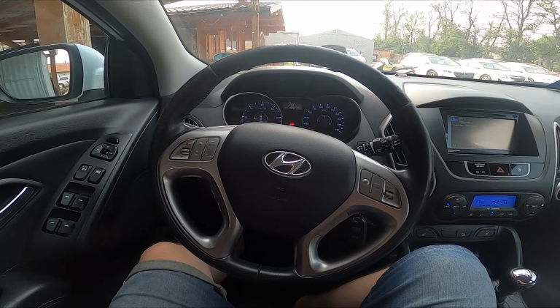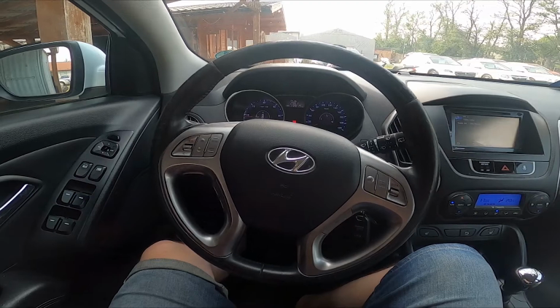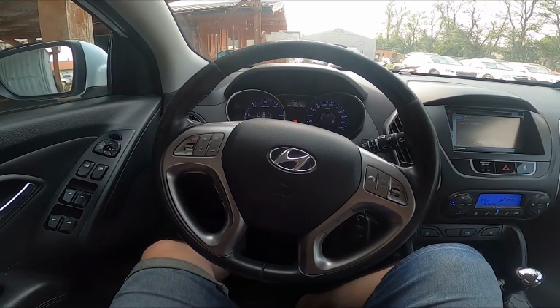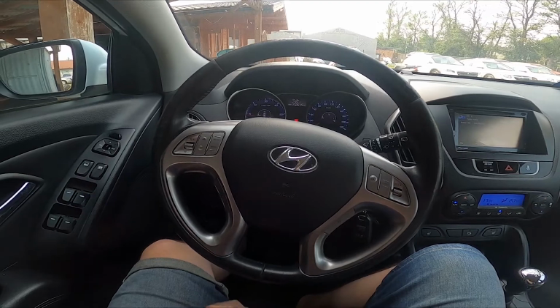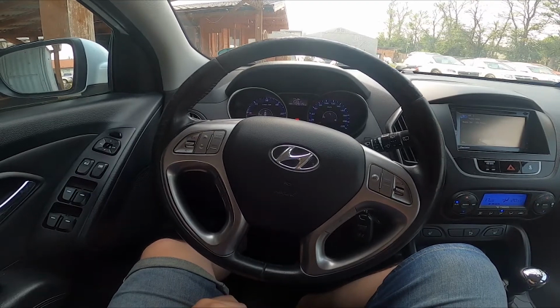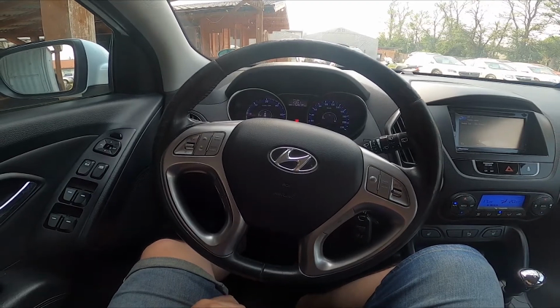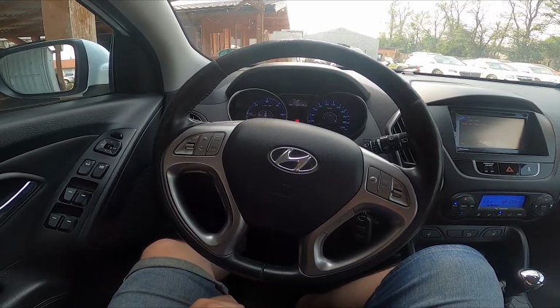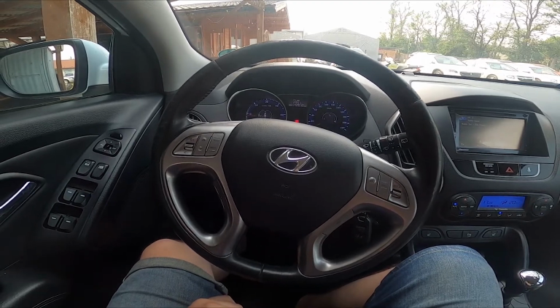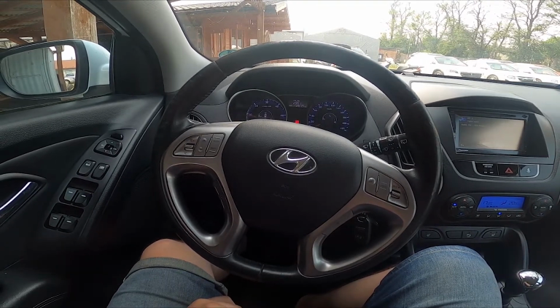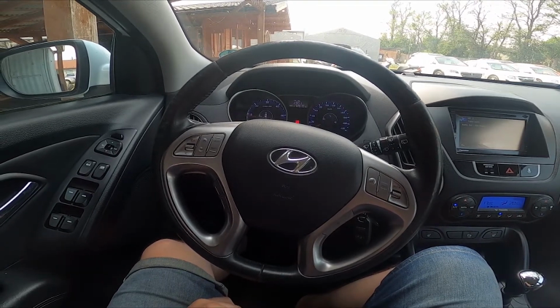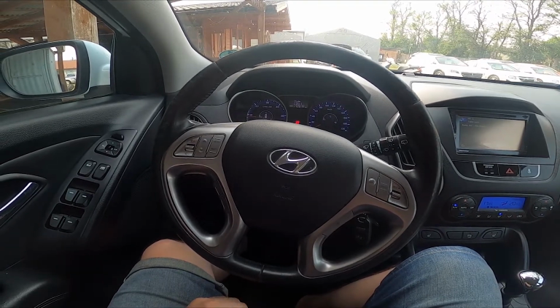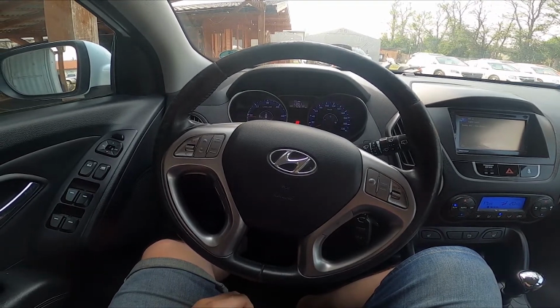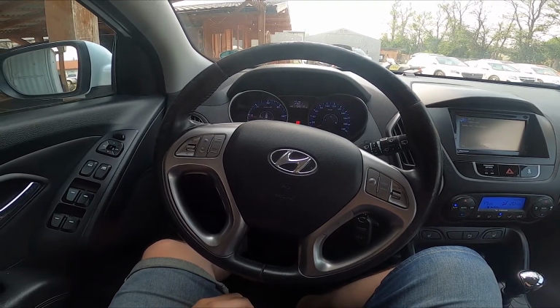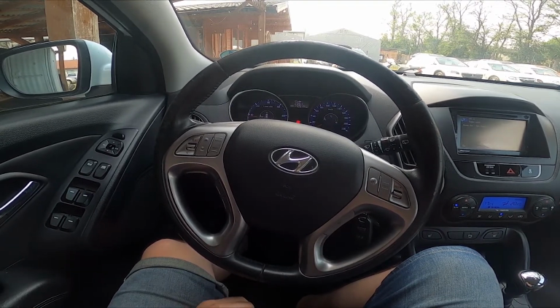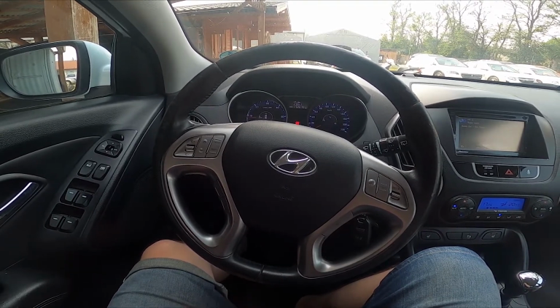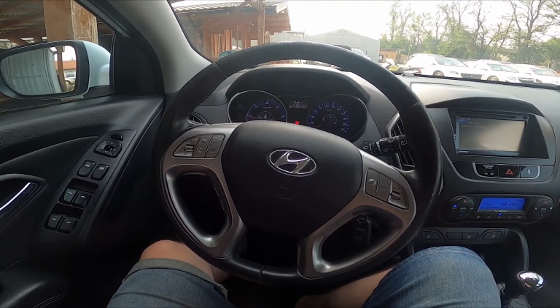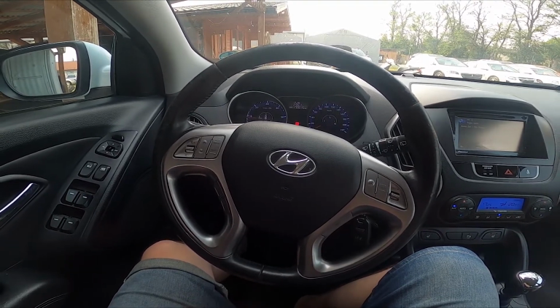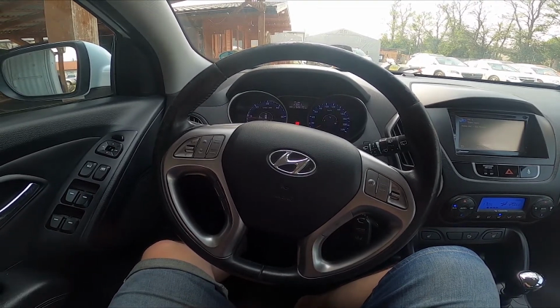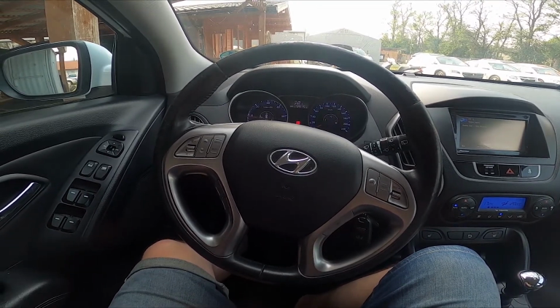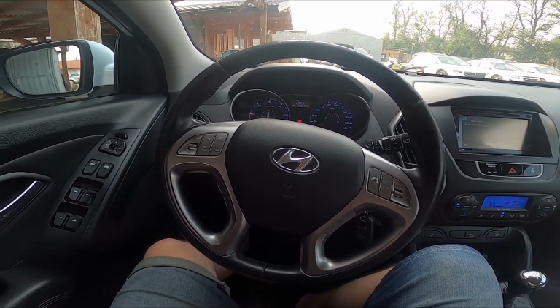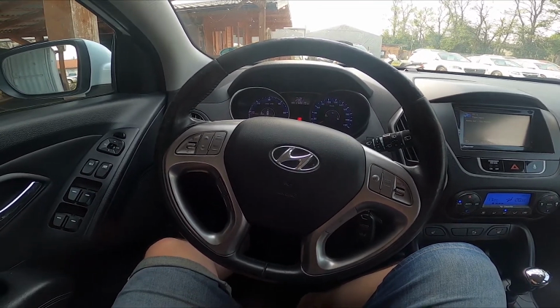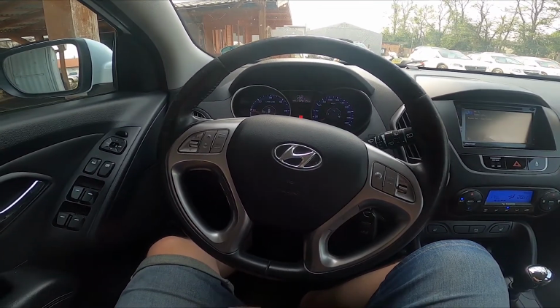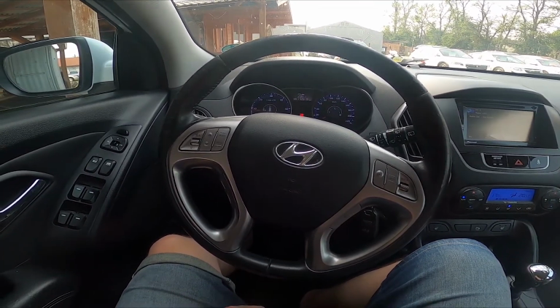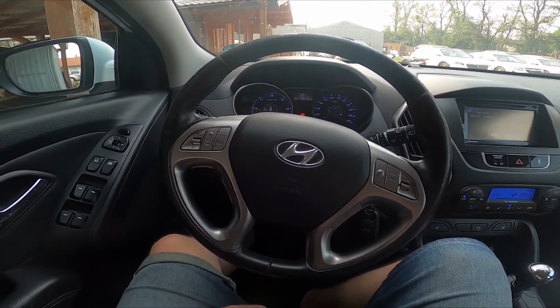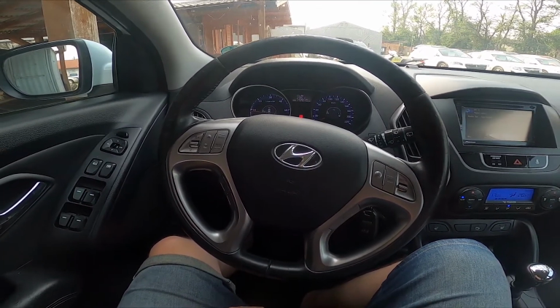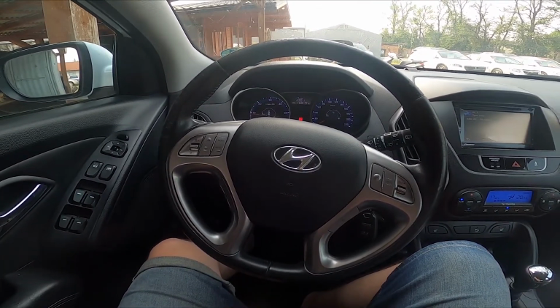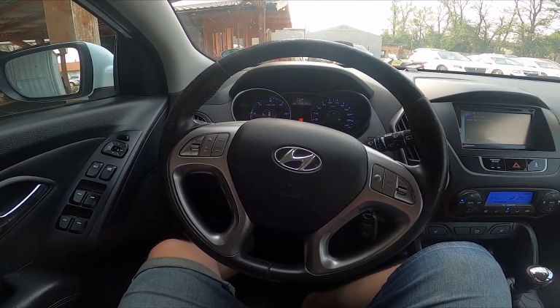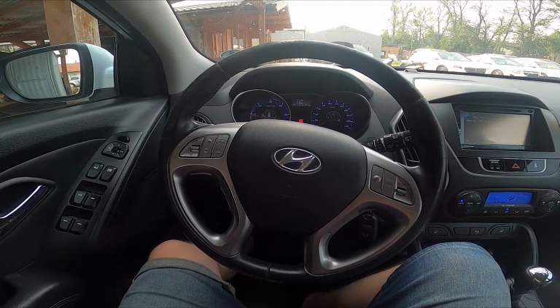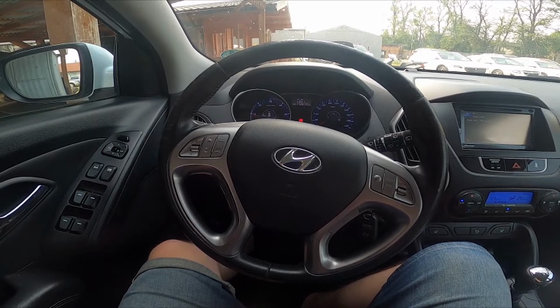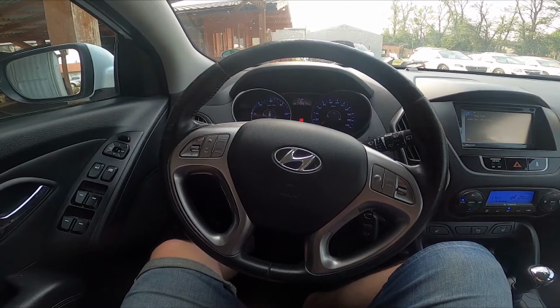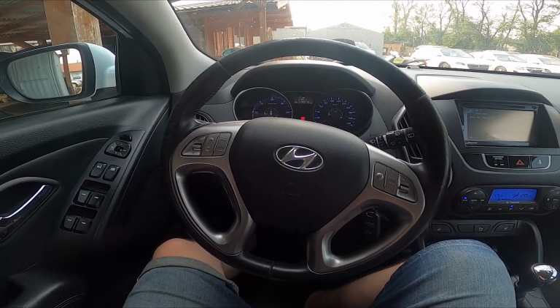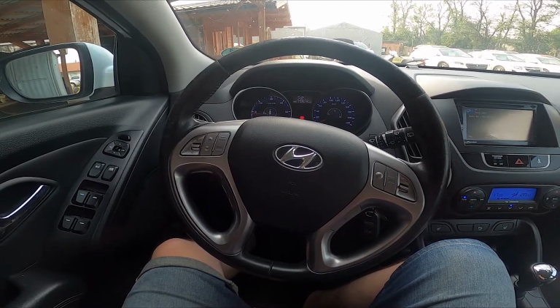Hello, today I'm in the Hyundai iX35. In this video I'll show you how to lock and unlock all the doors.